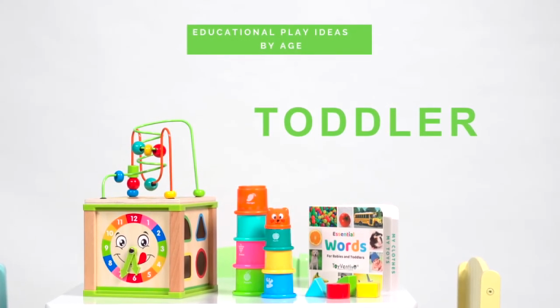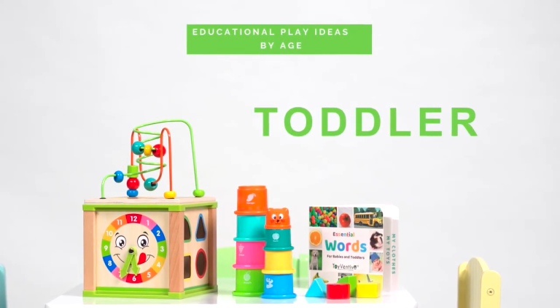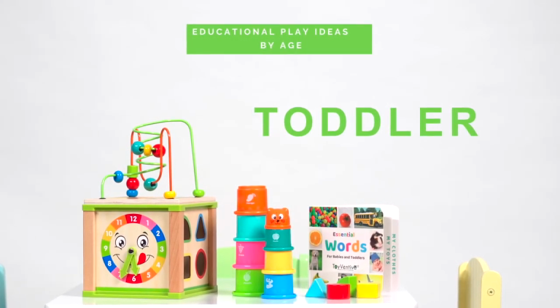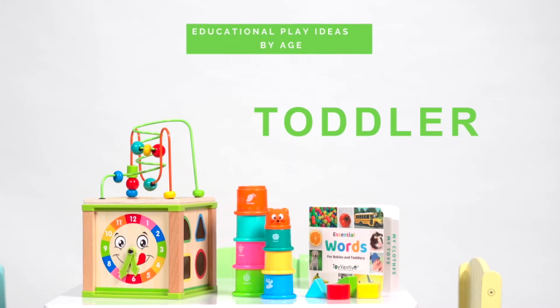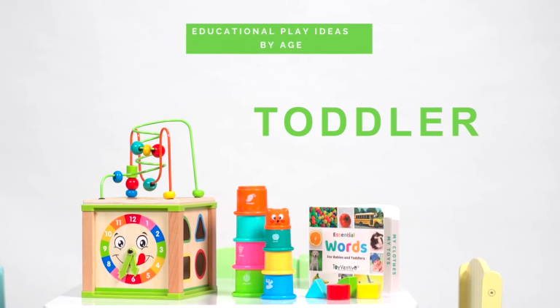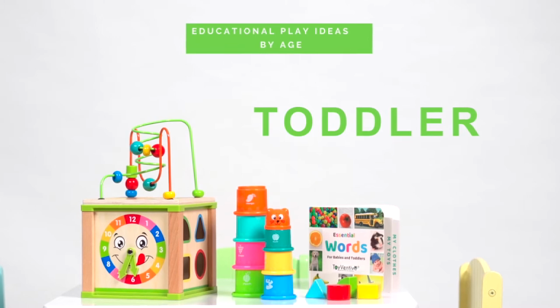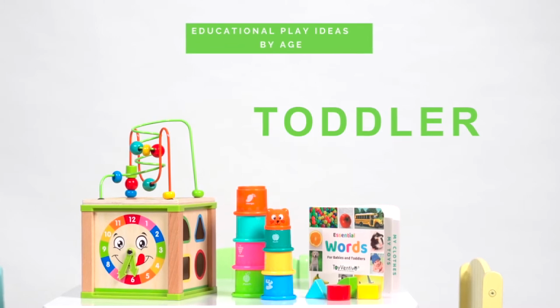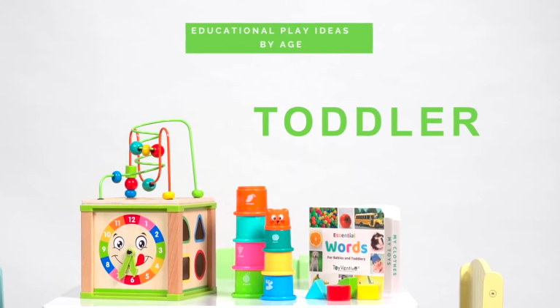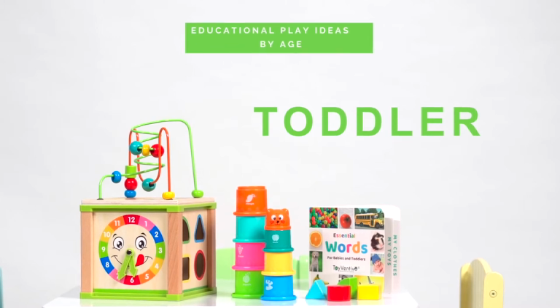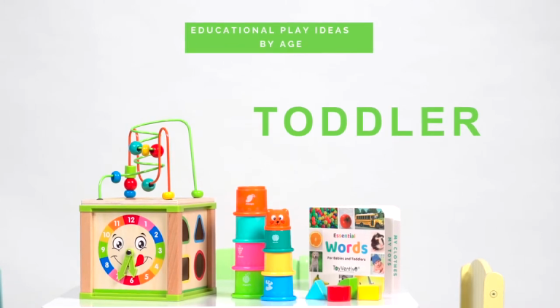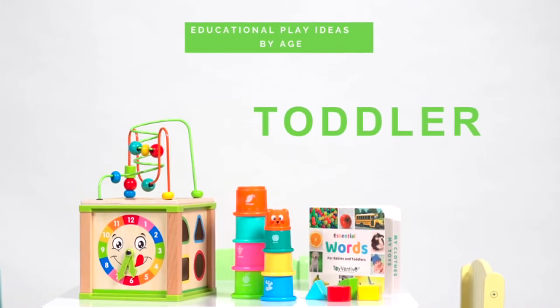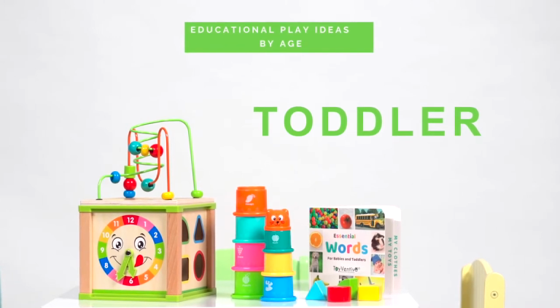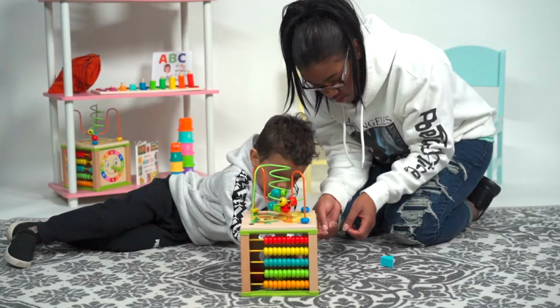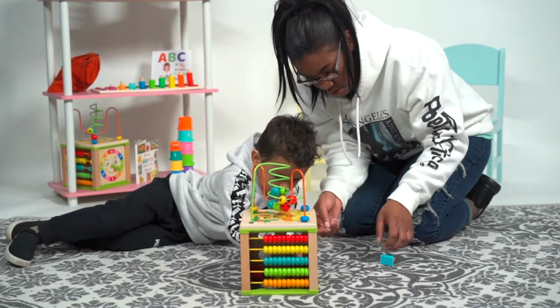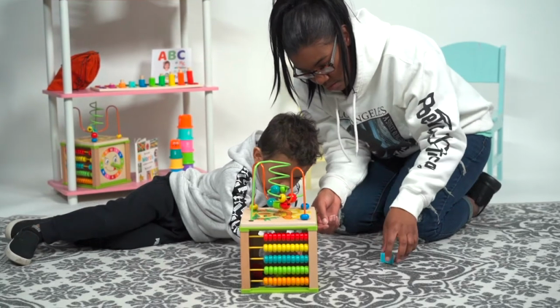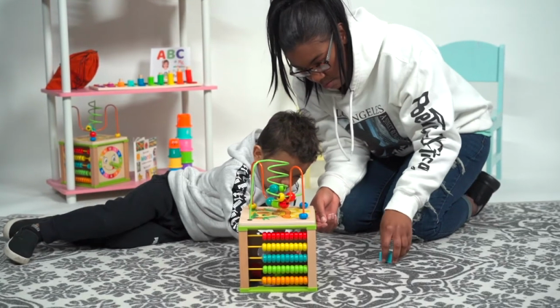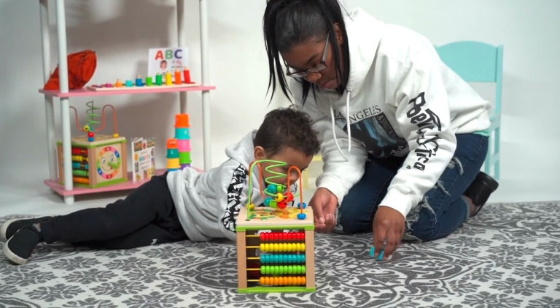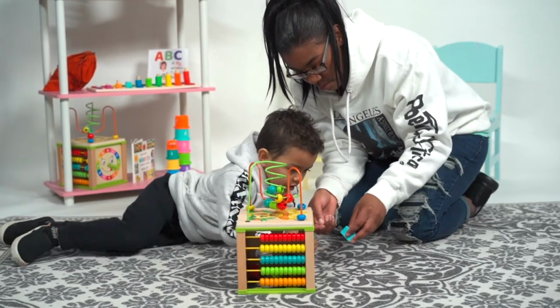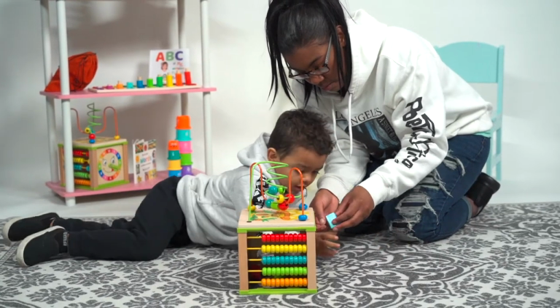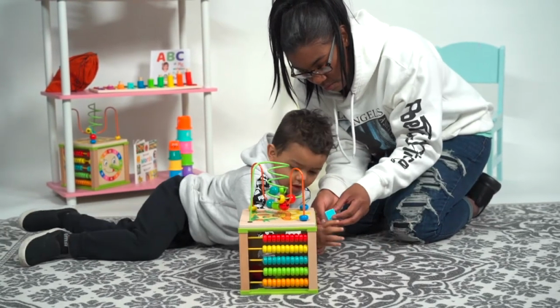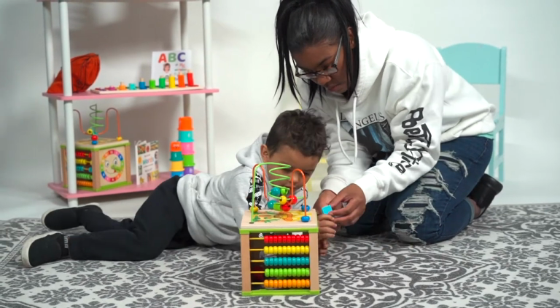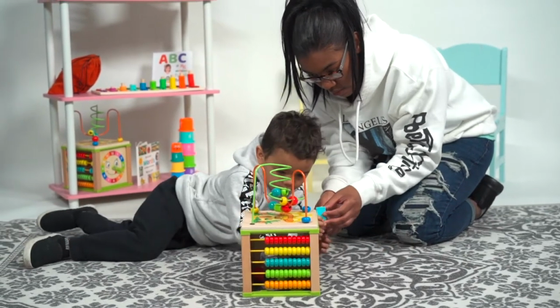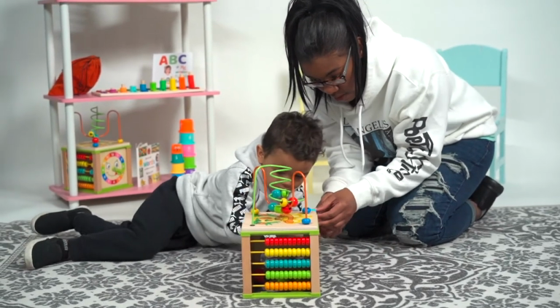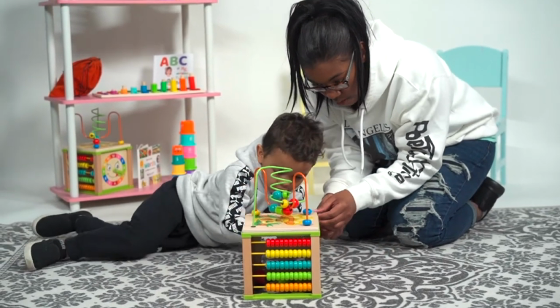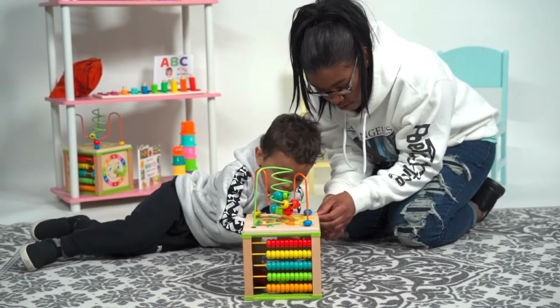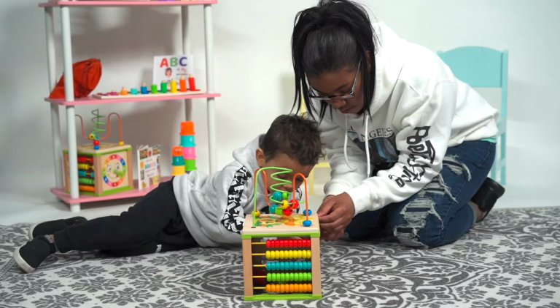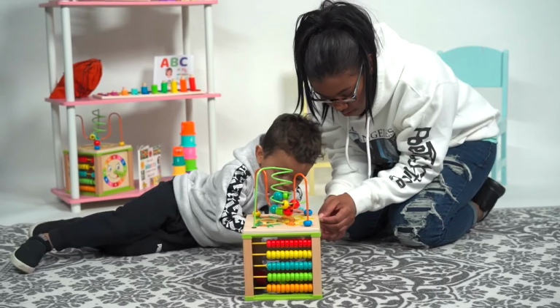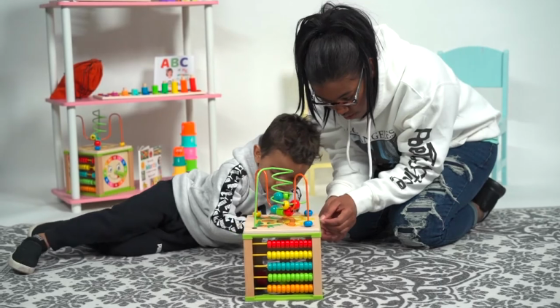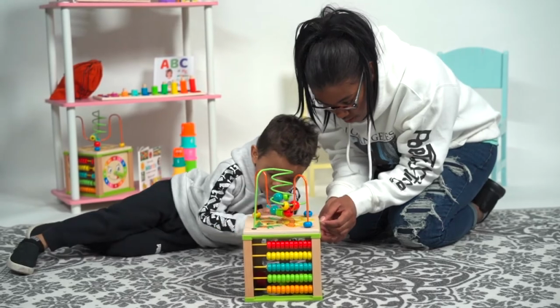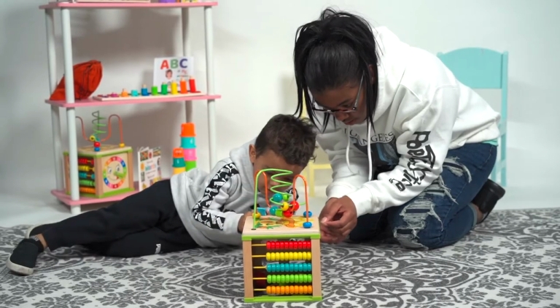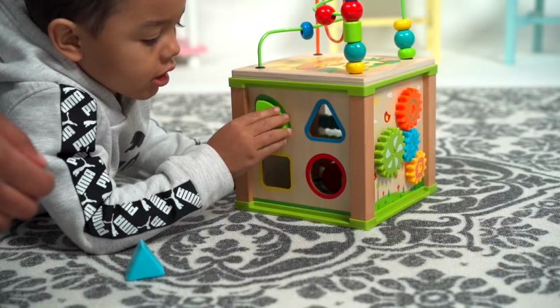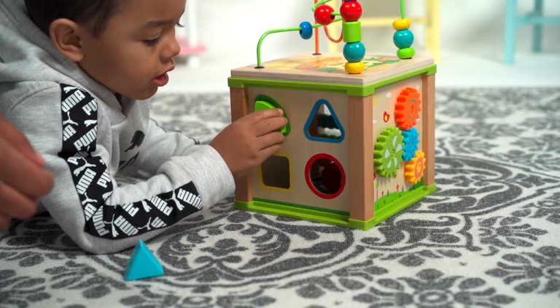Toddlers will benefit from learning basic shapes and colors. Yellow. Green. Blue. Red.